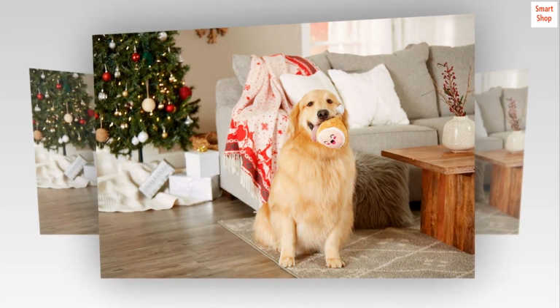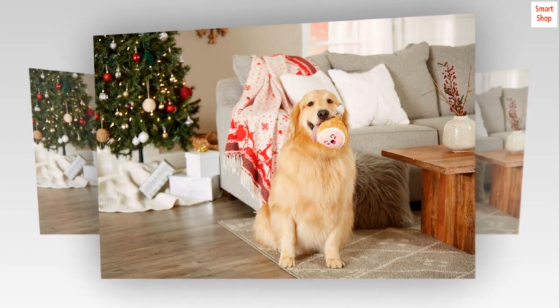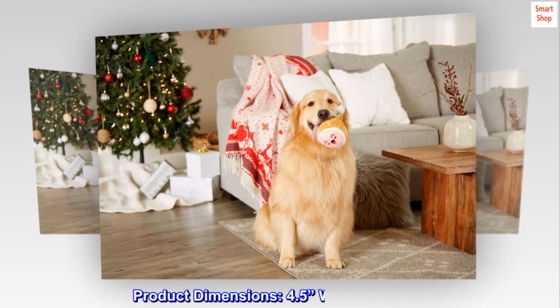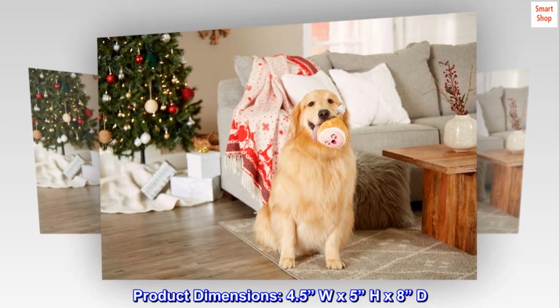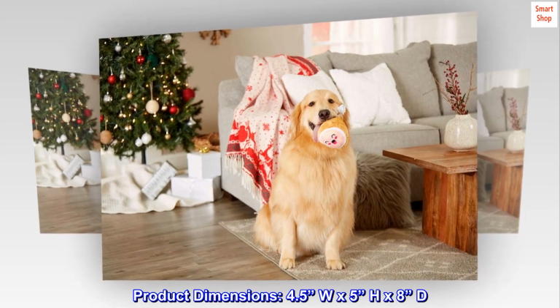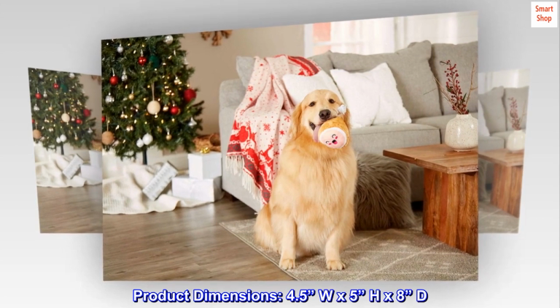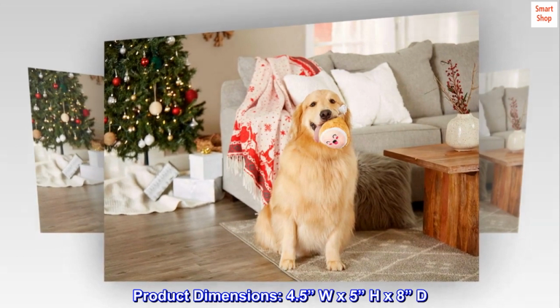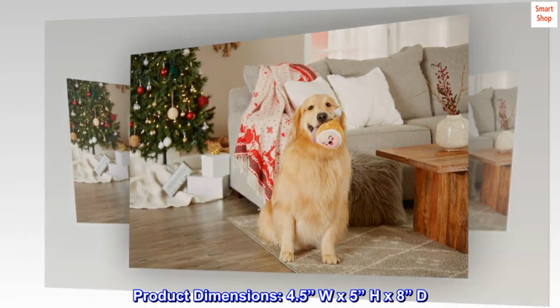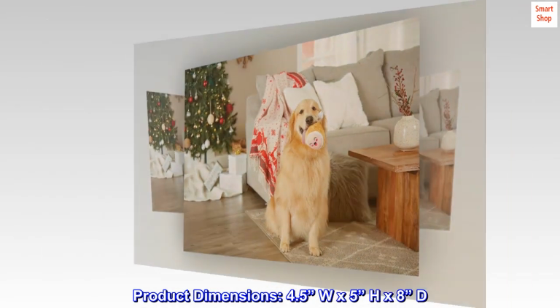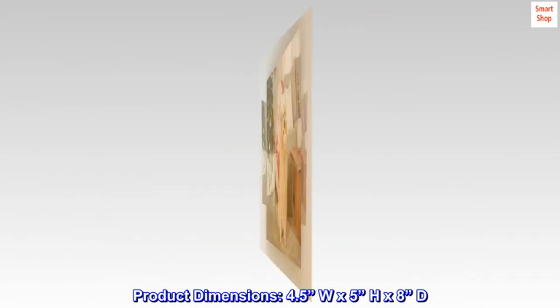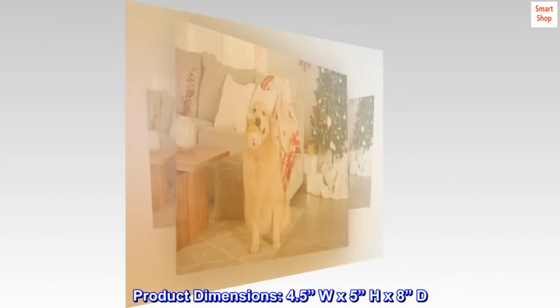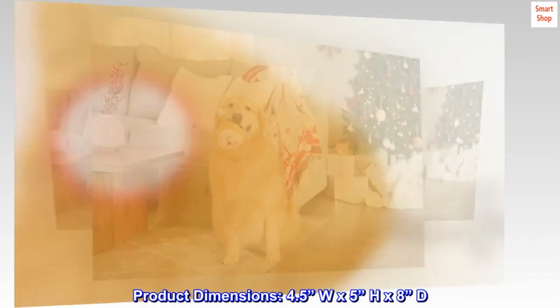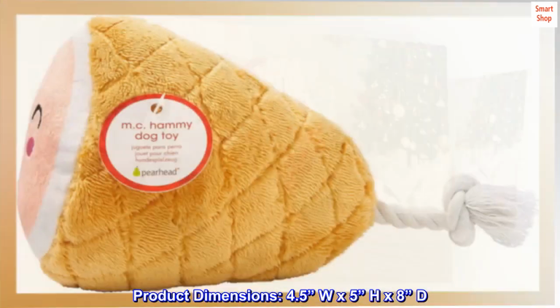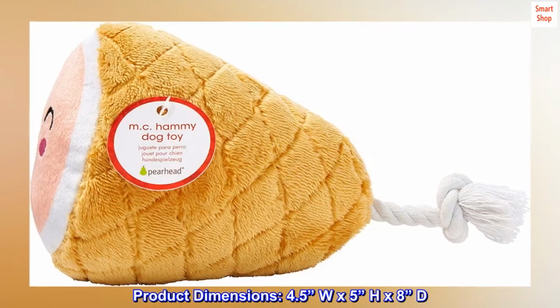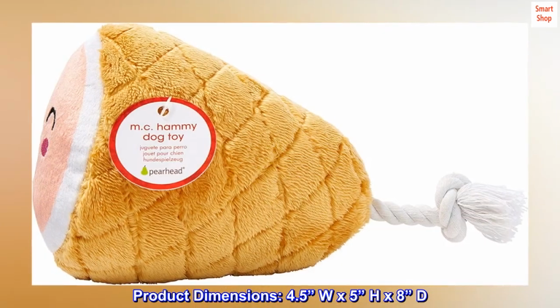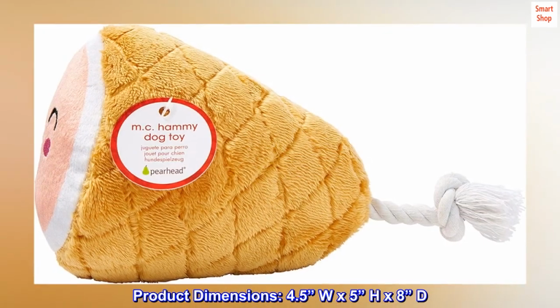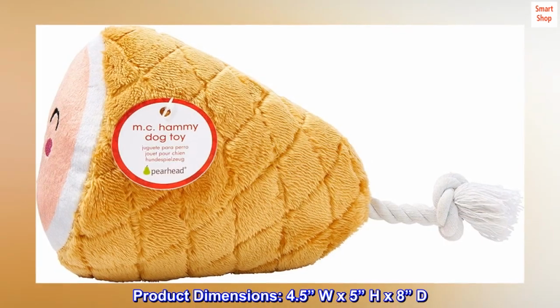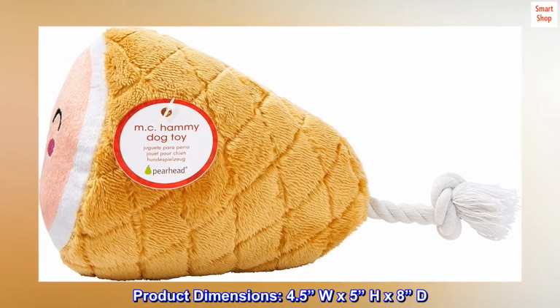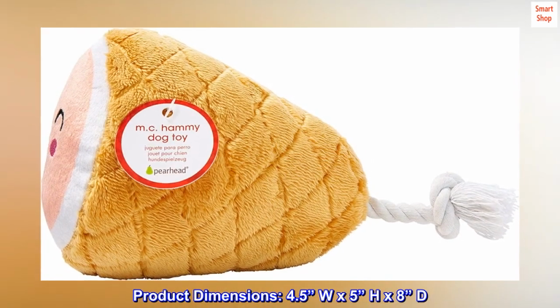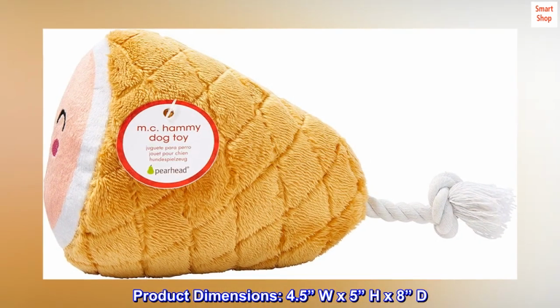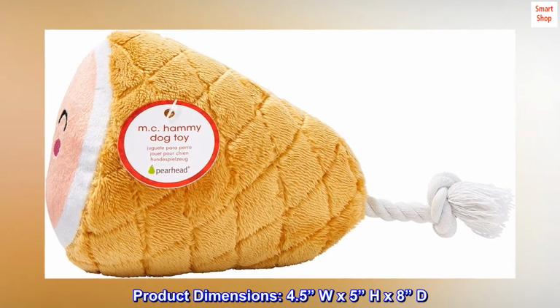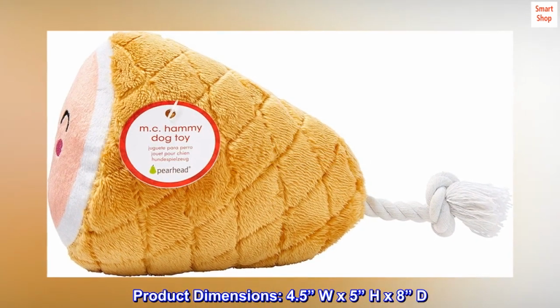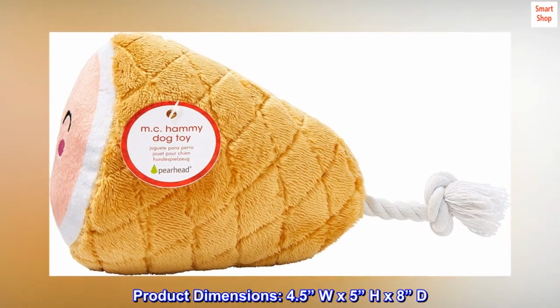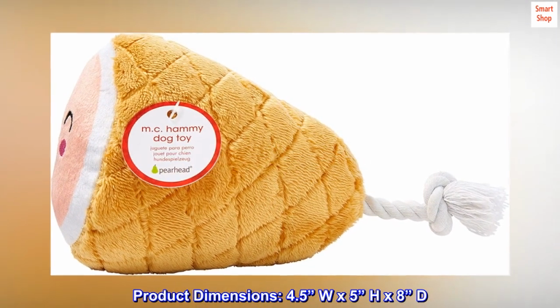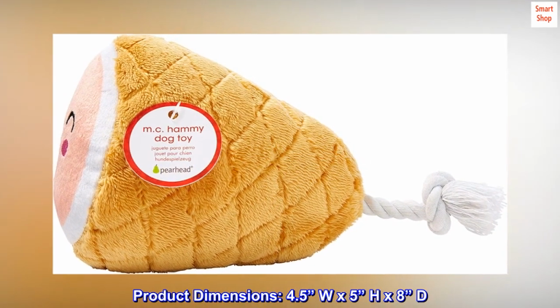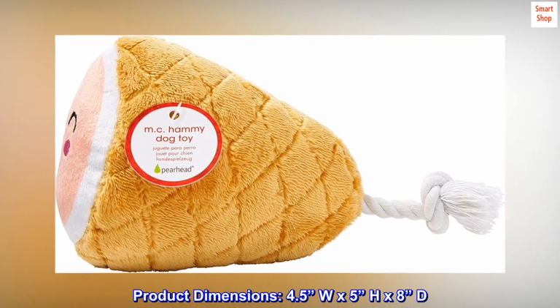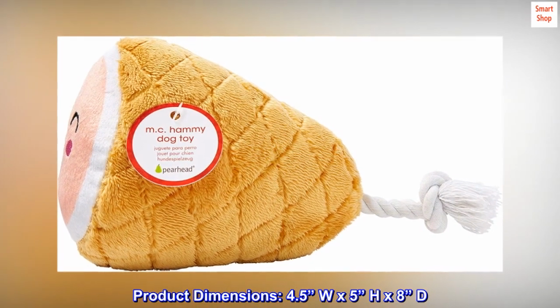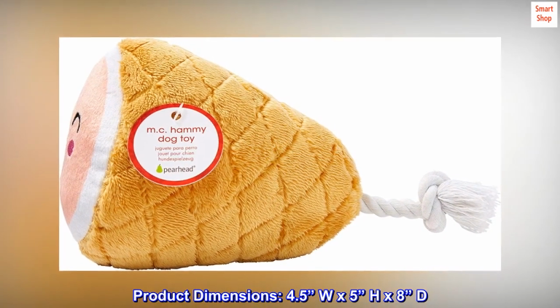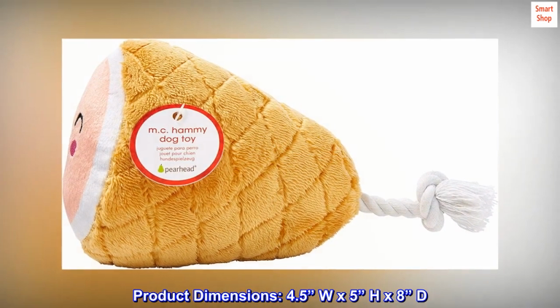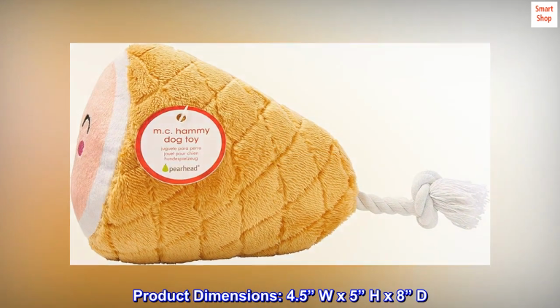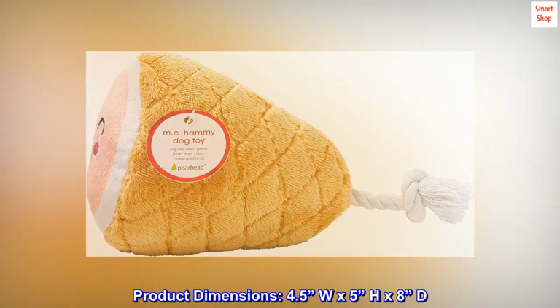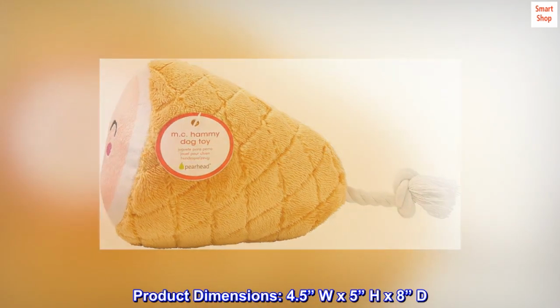Product dimensions: 4.5 inches W by 5 inches H by 8 inches D.